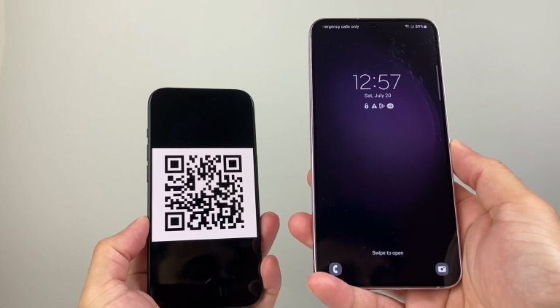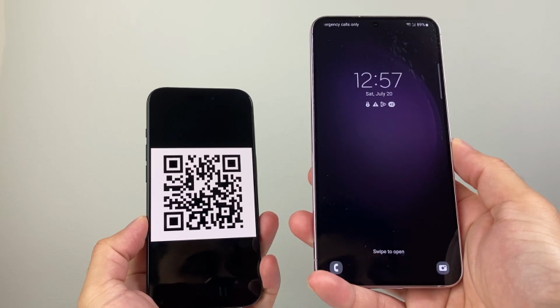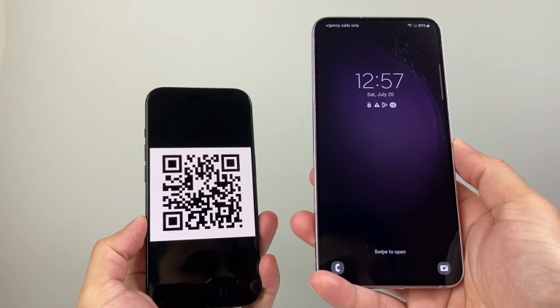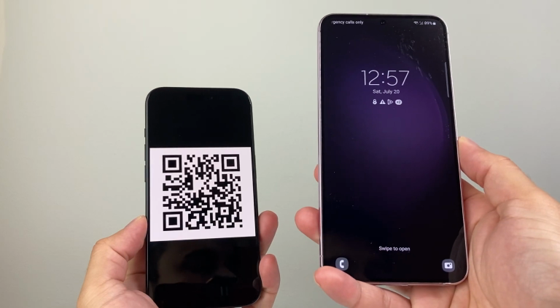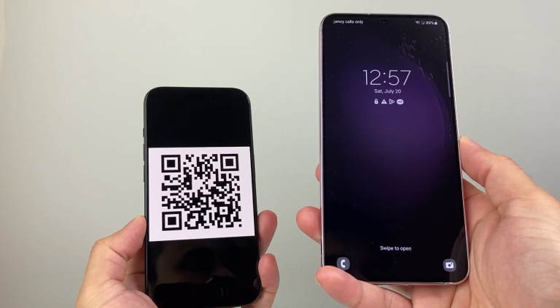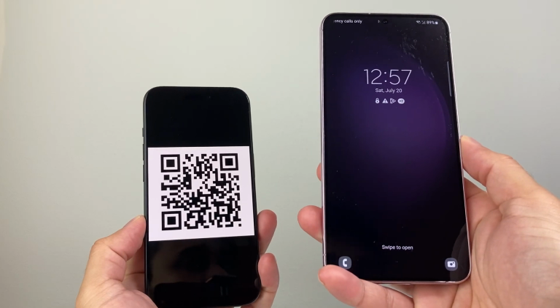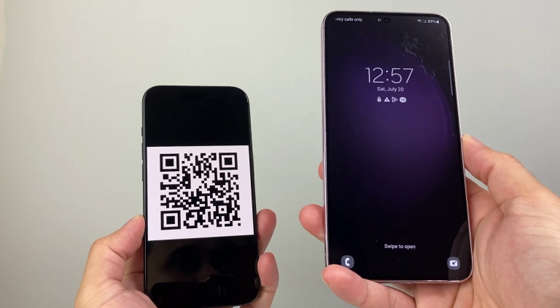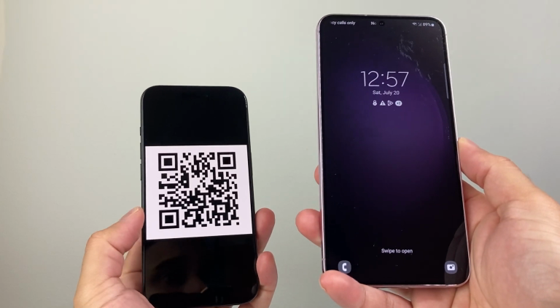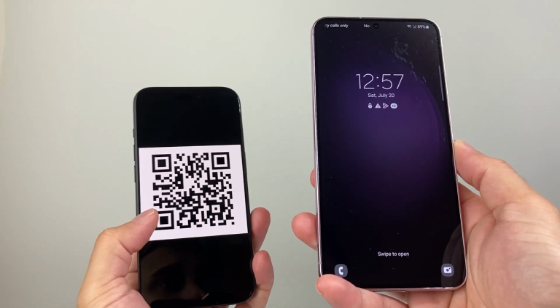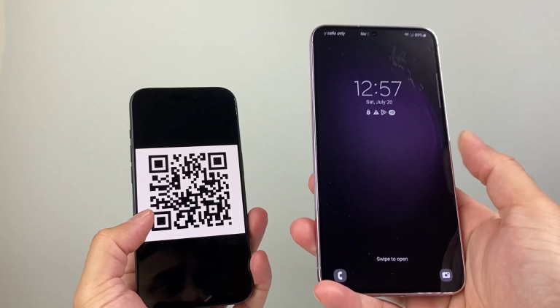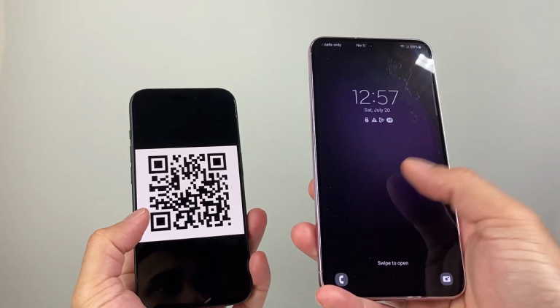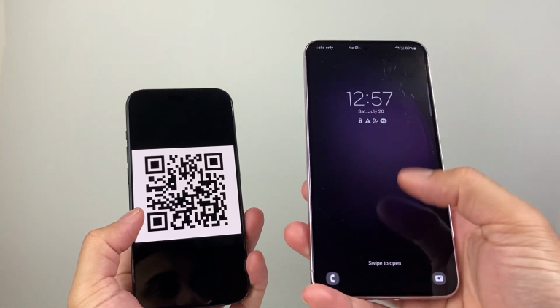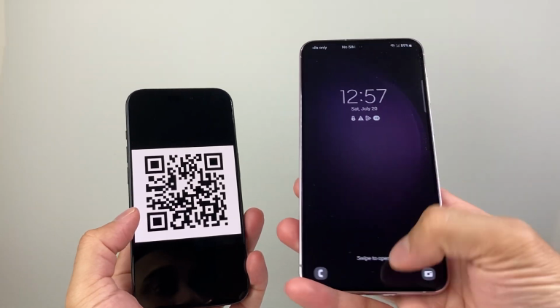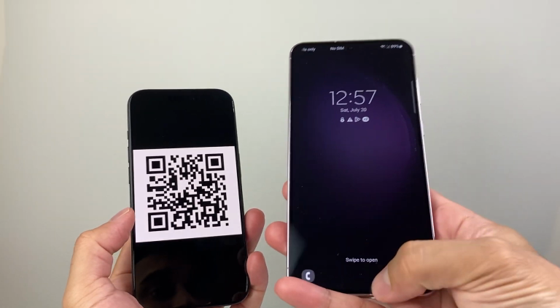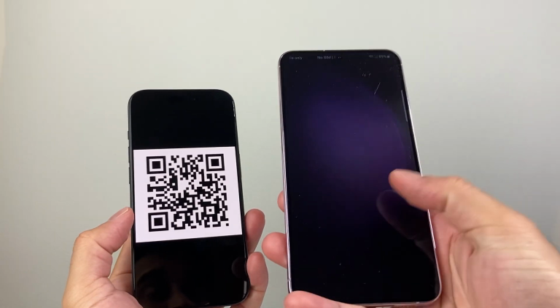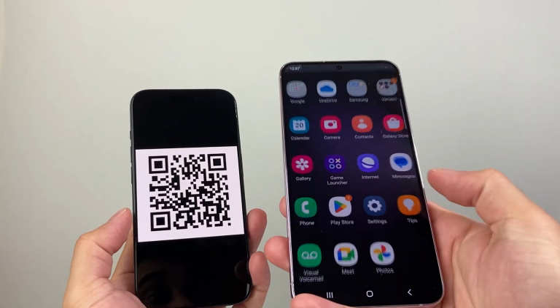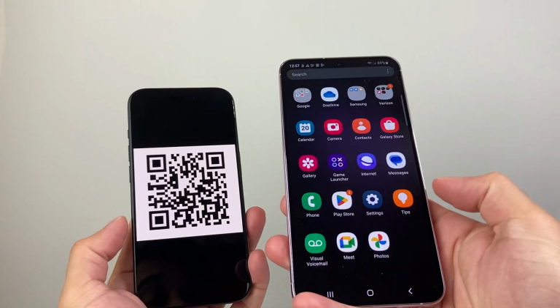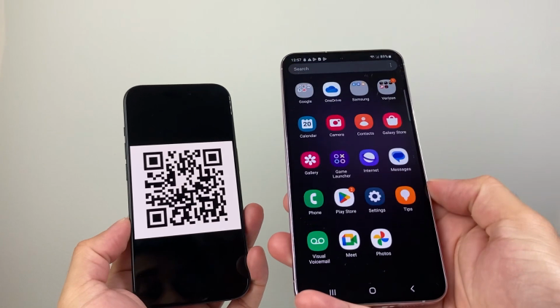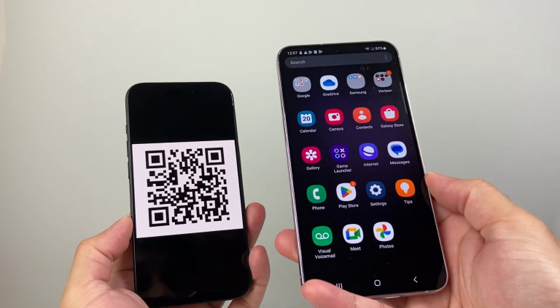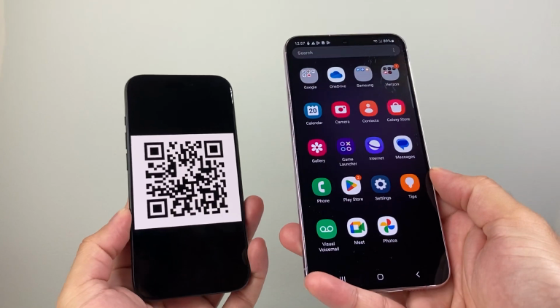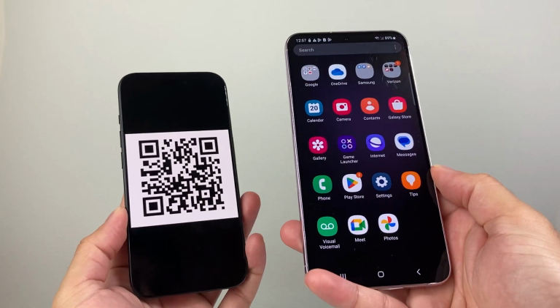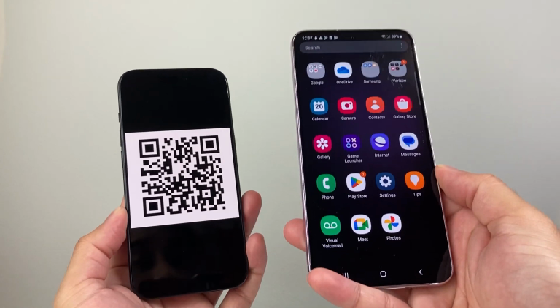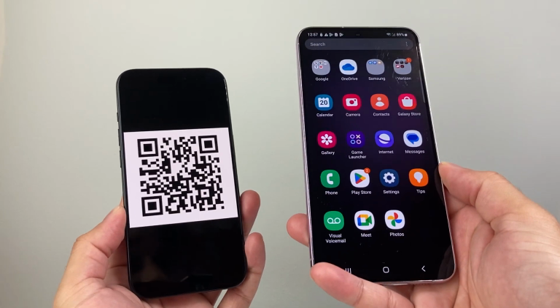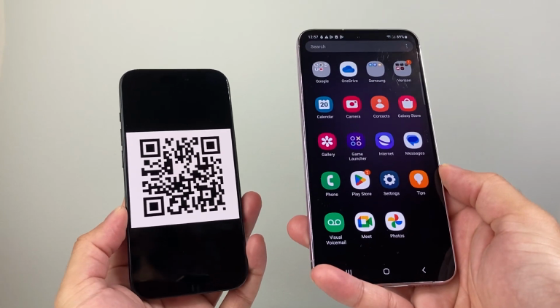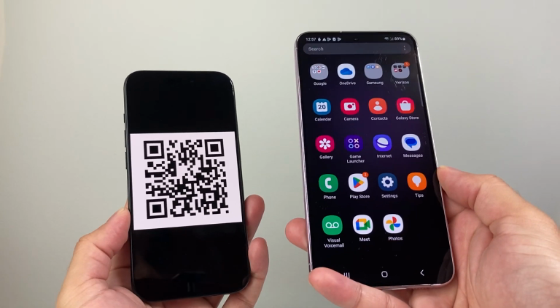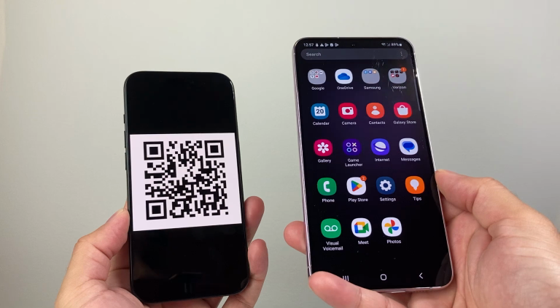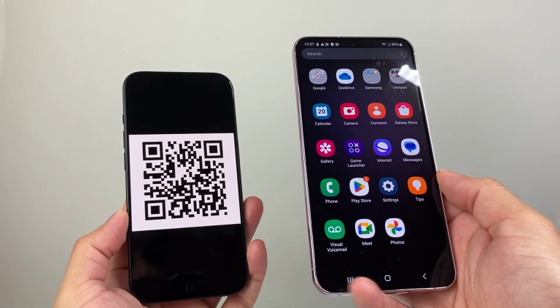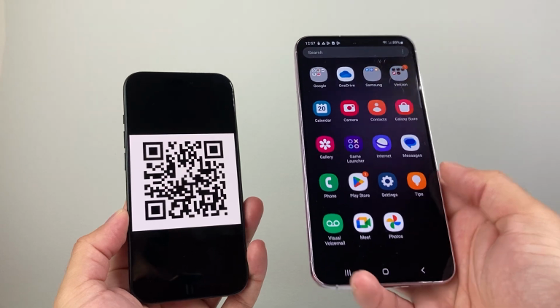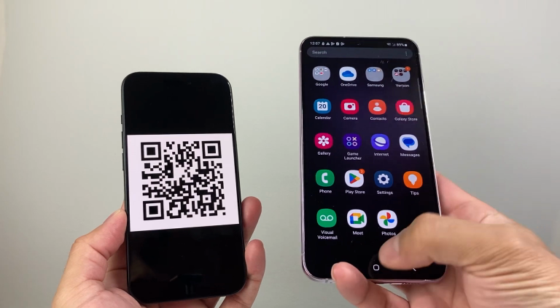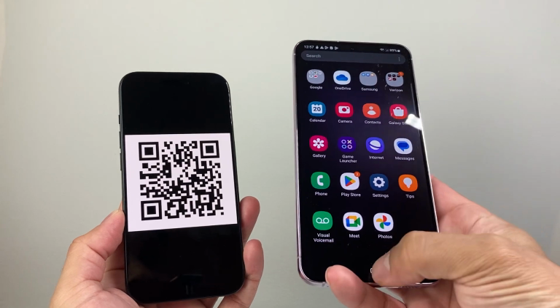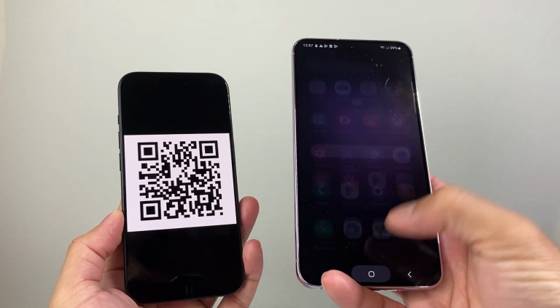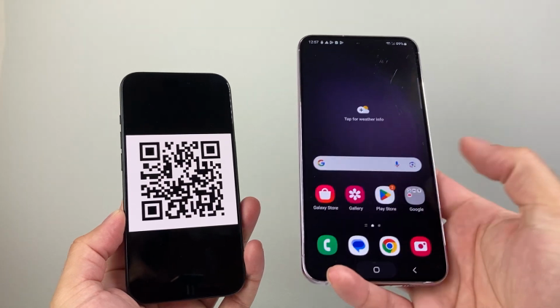Hey, everyone. In today's video, I'm going to show you how to scan a QR code with your Android phone. So let's get started.